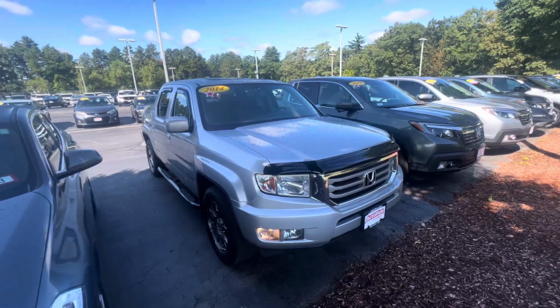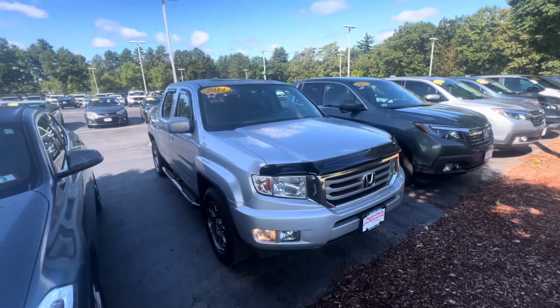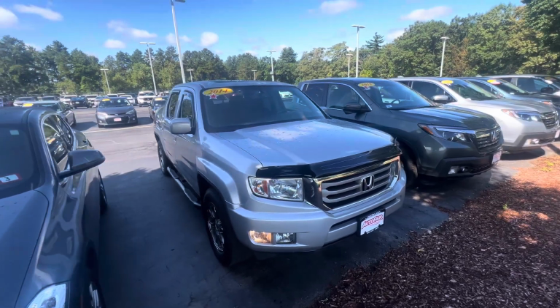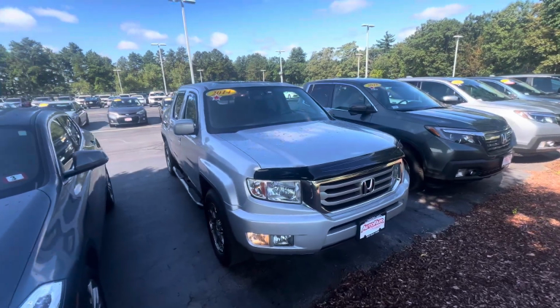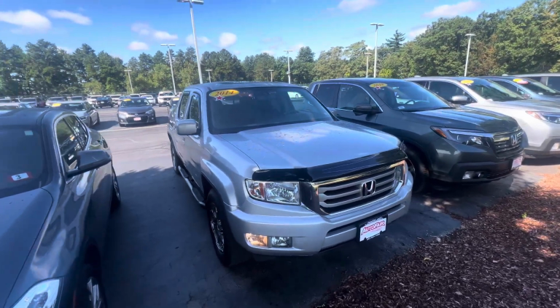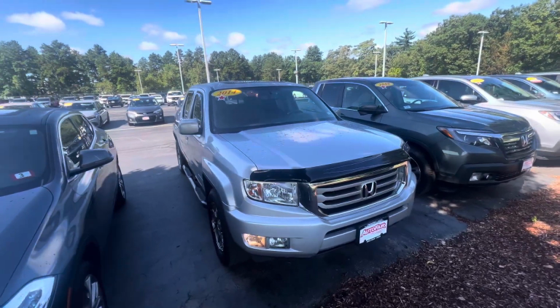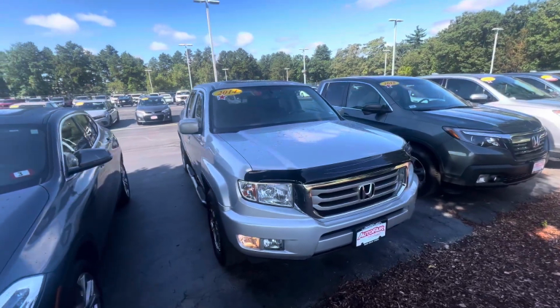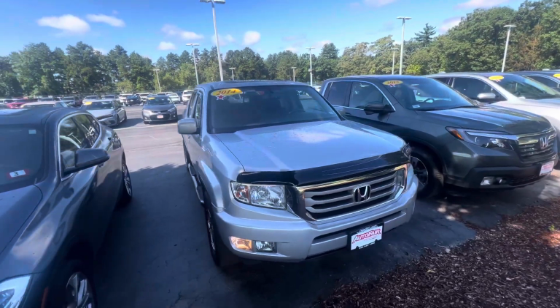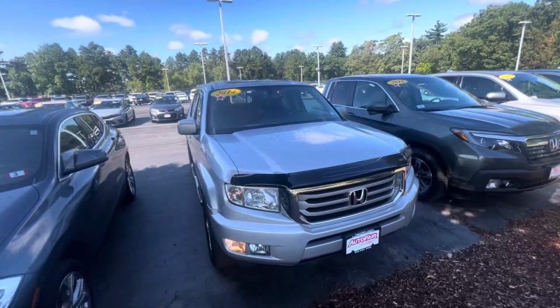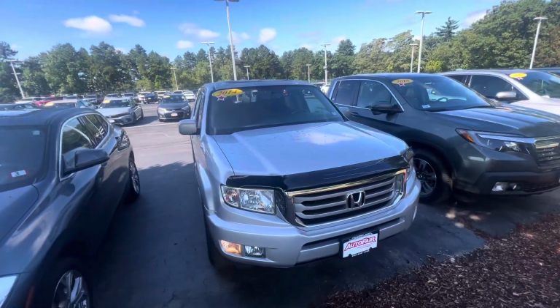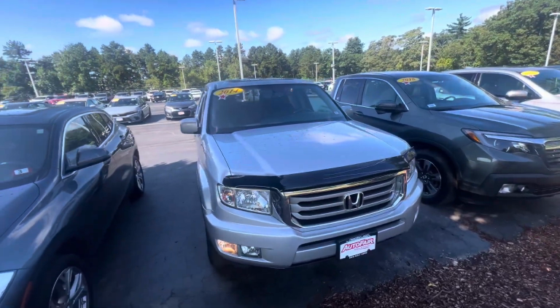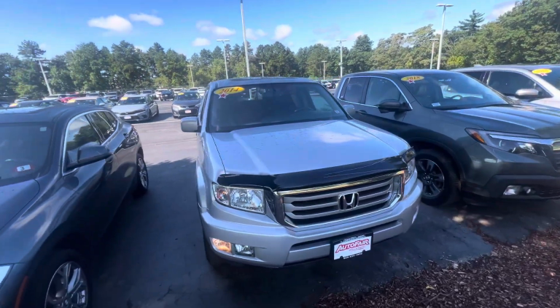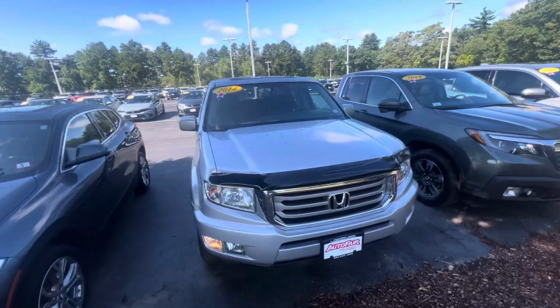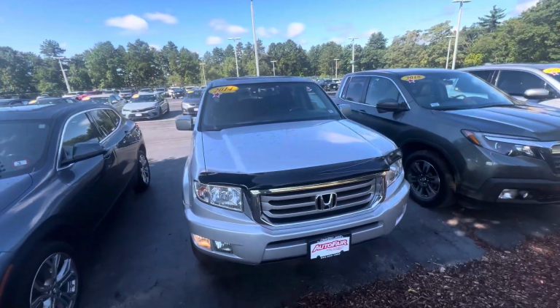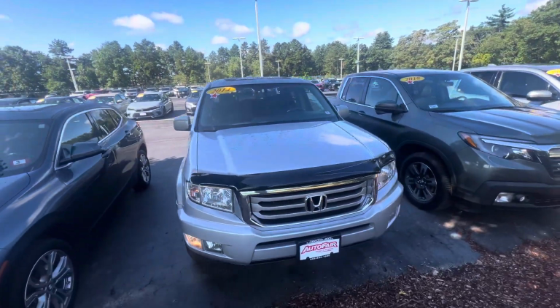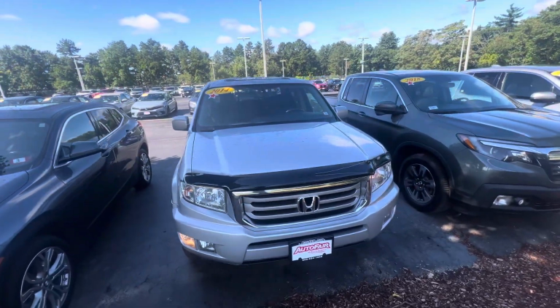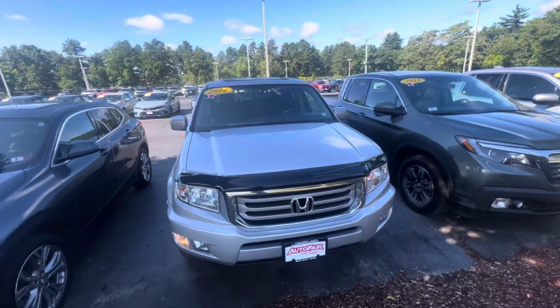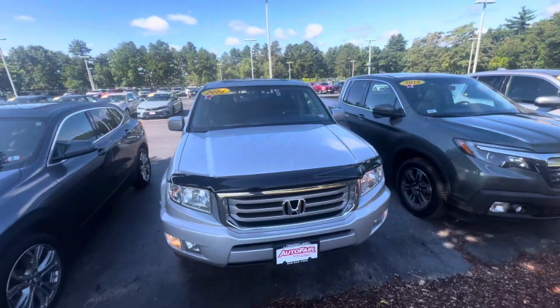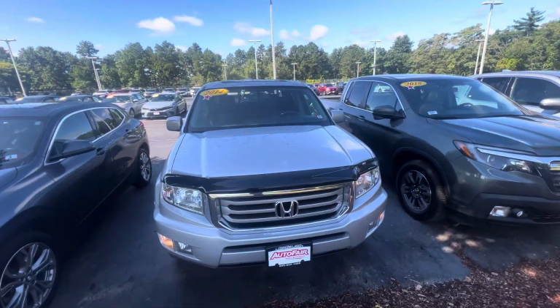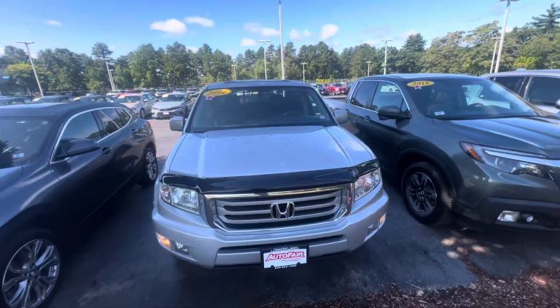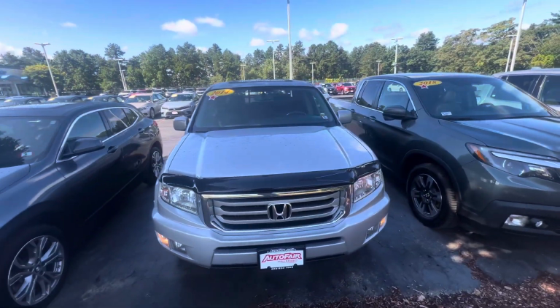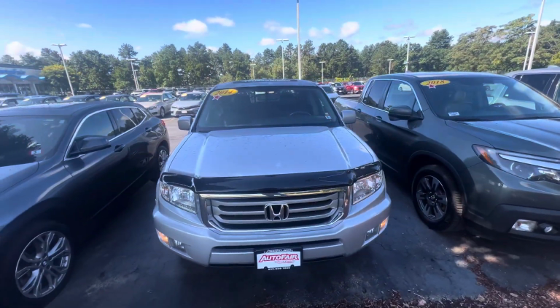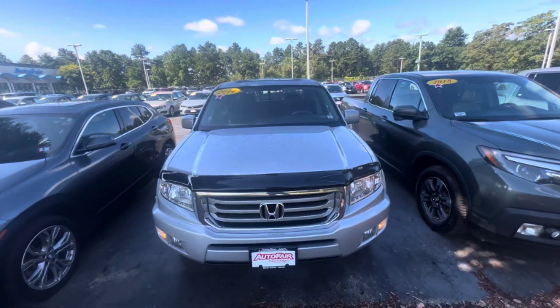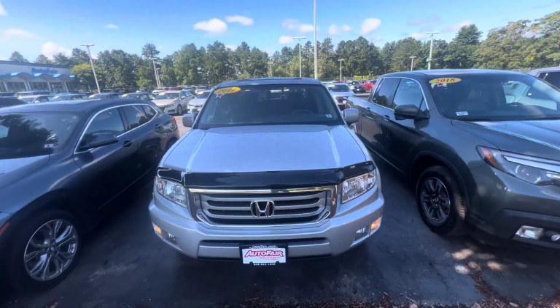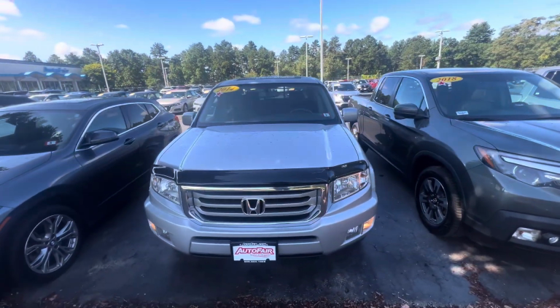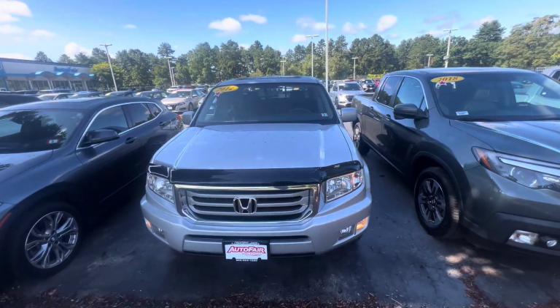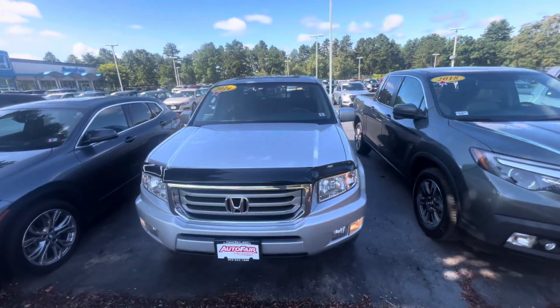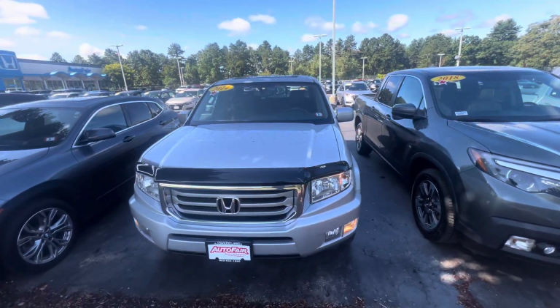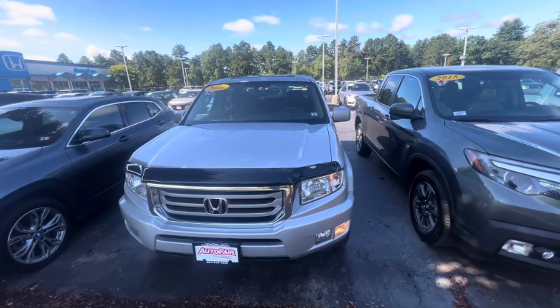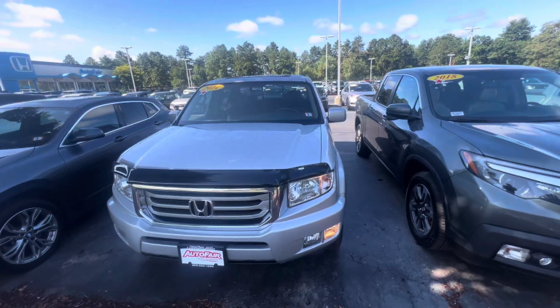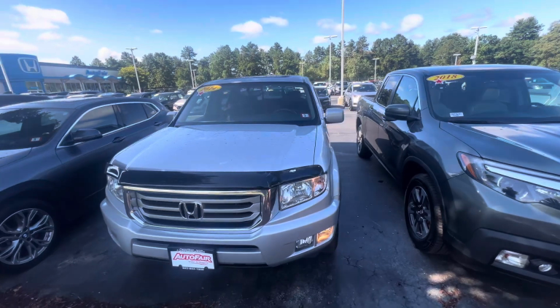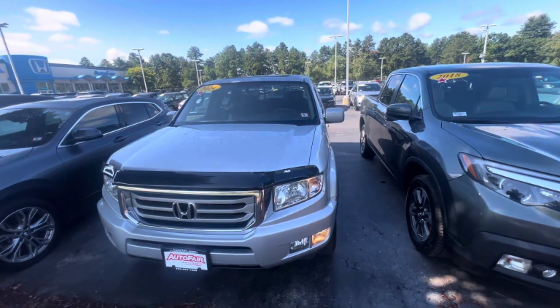Good morning, Jennifer. It's Brittany from AutoFair Honda here to show you the 2014 Honda Ridgeline.